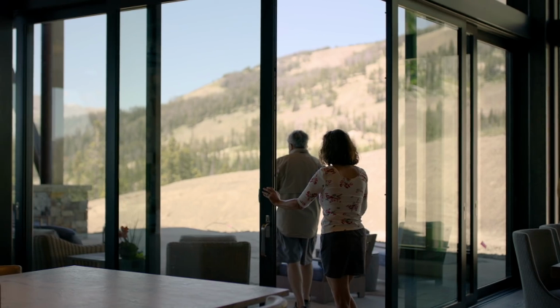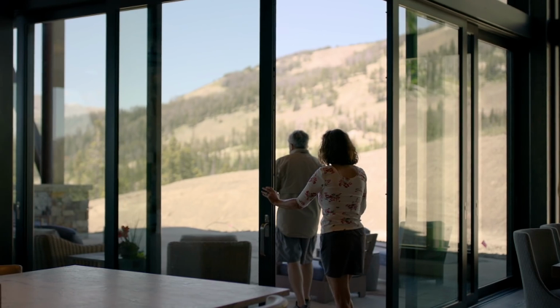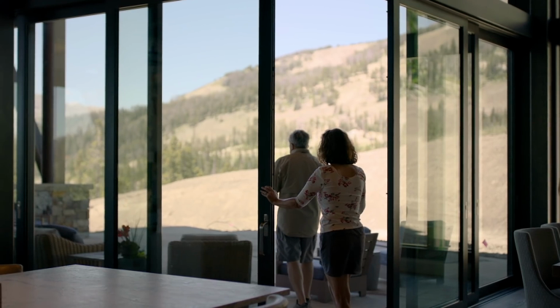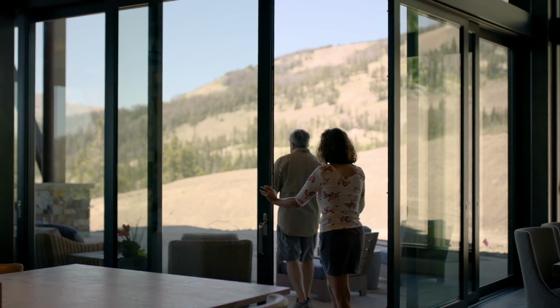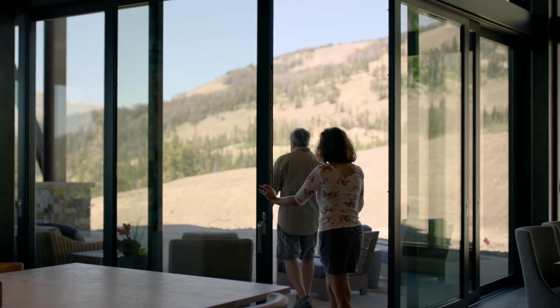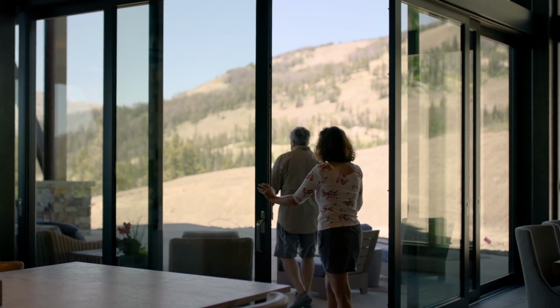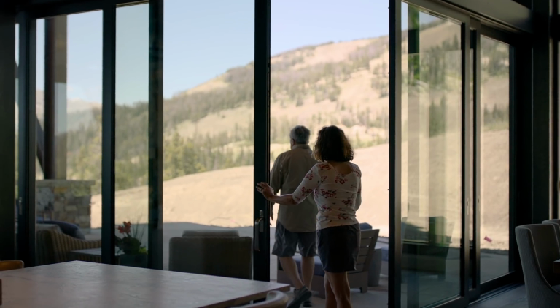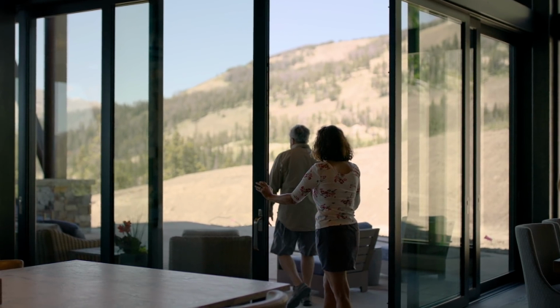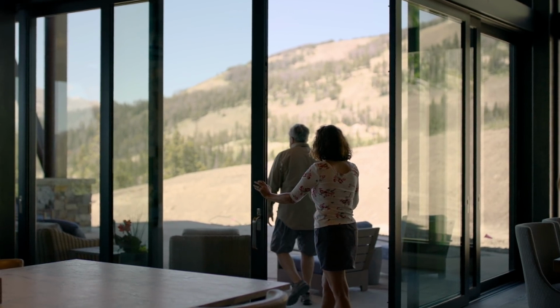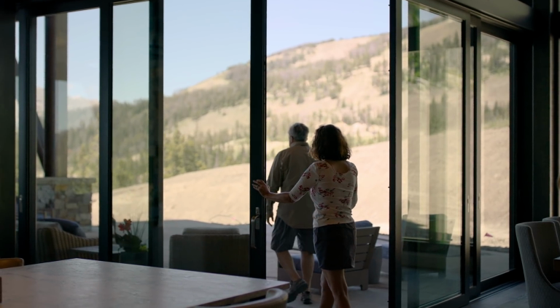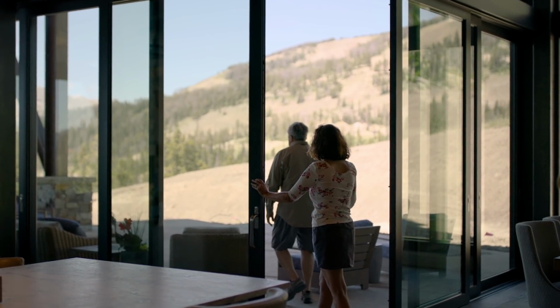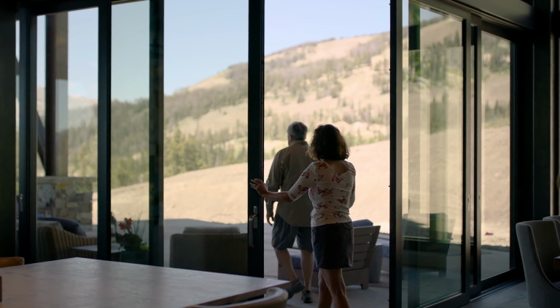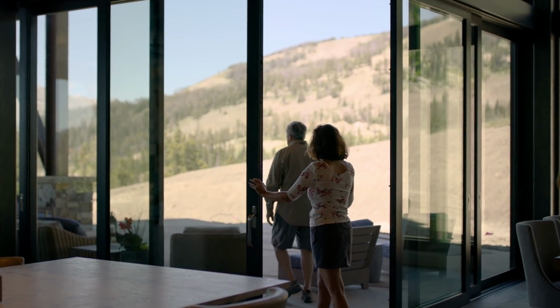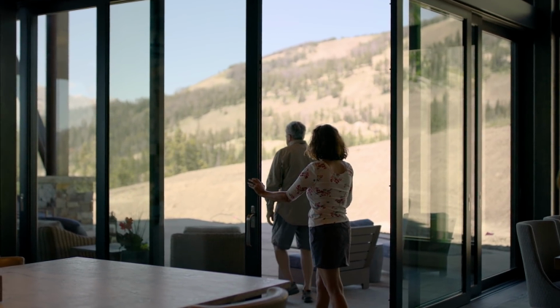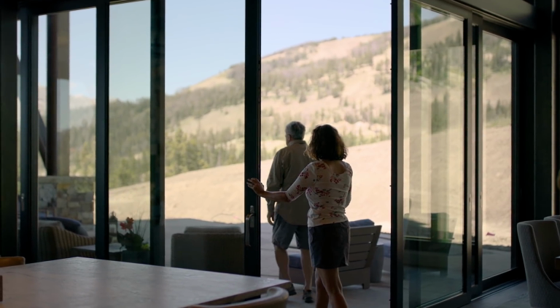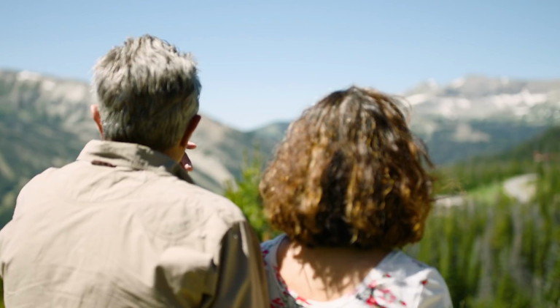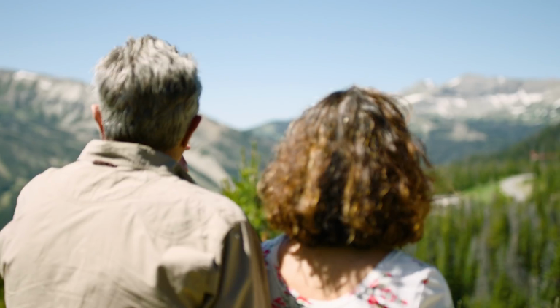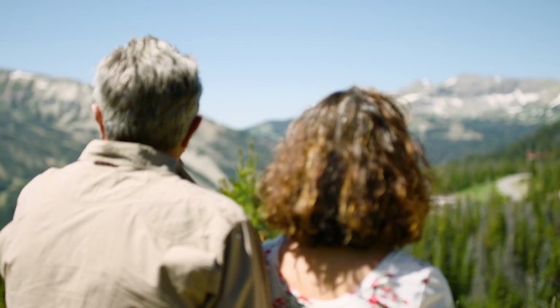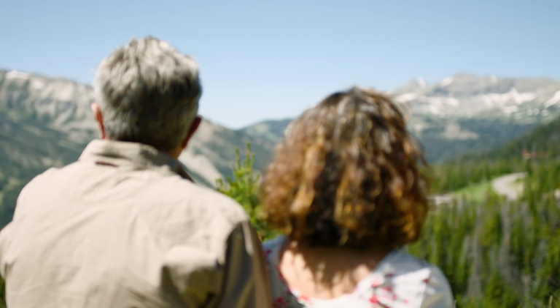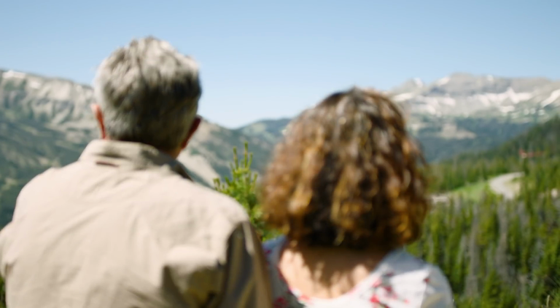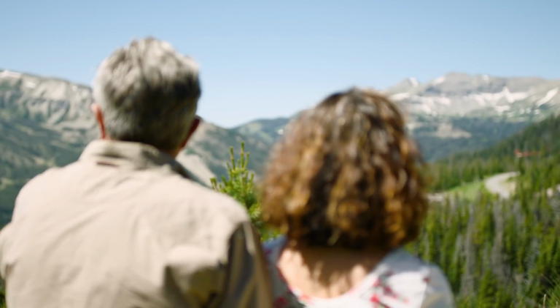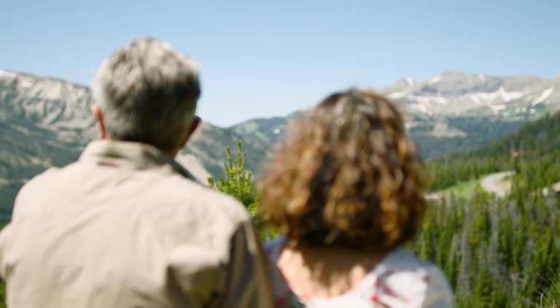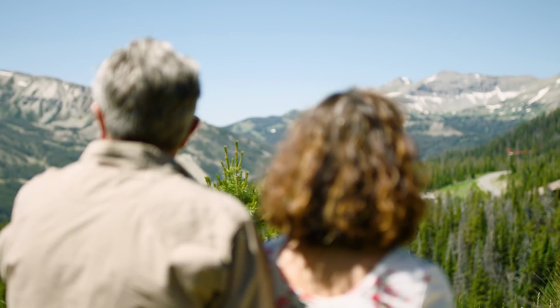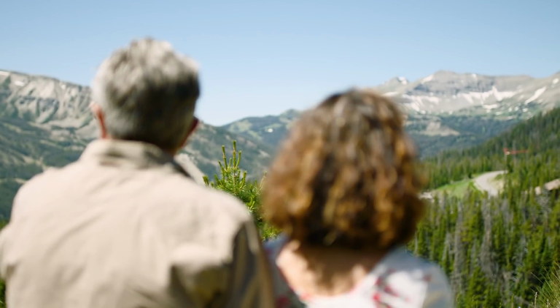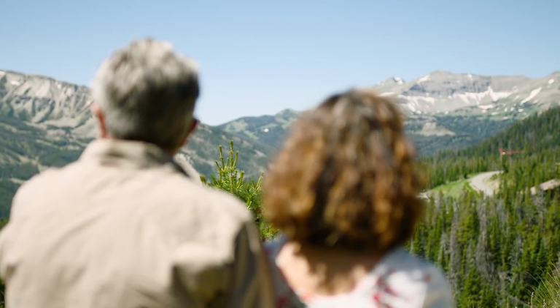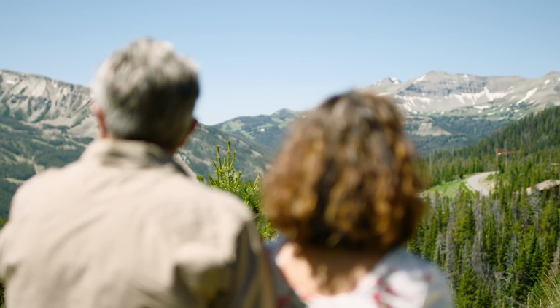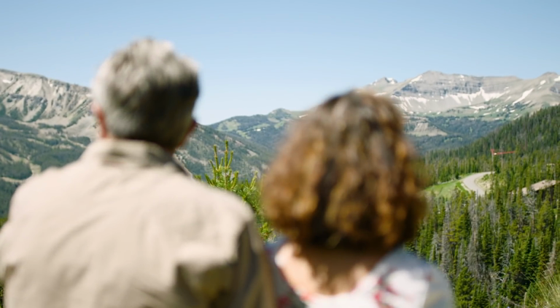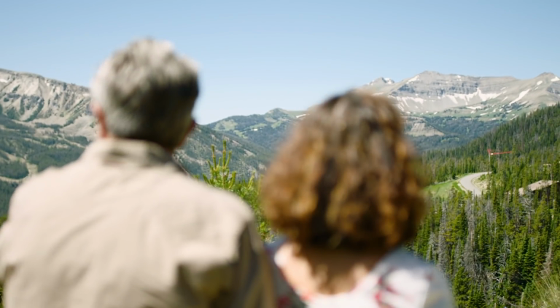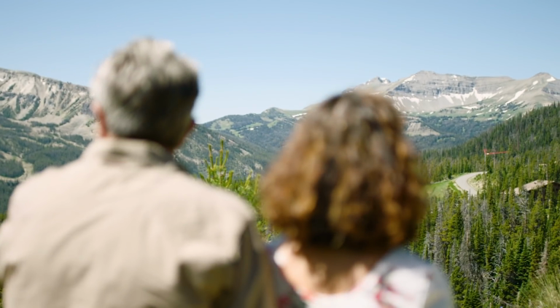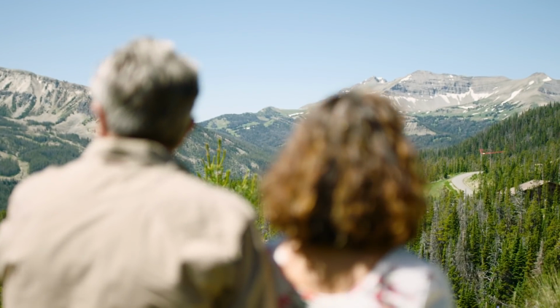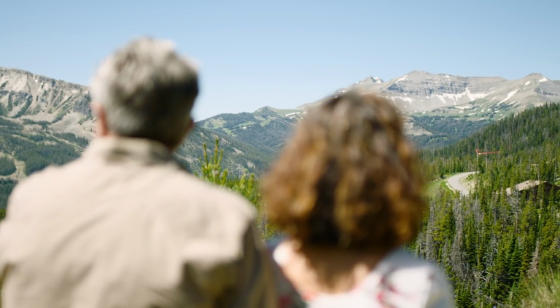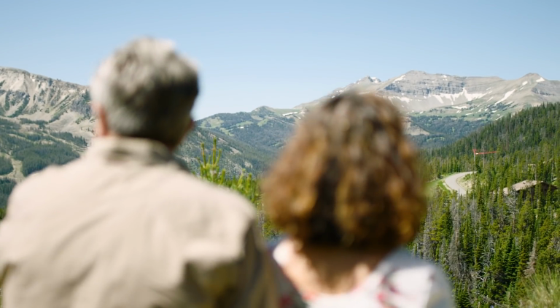When you walk in and look at the mountains, the beauty is overwhelming.